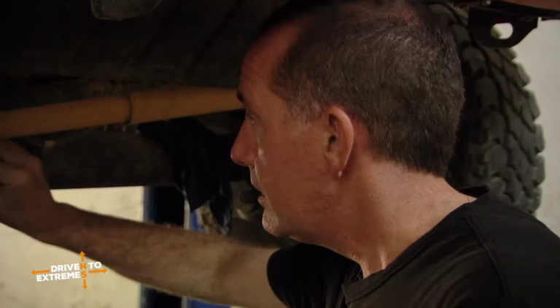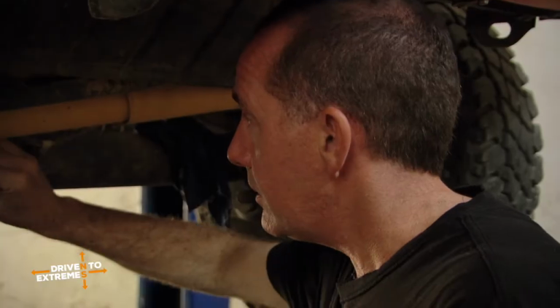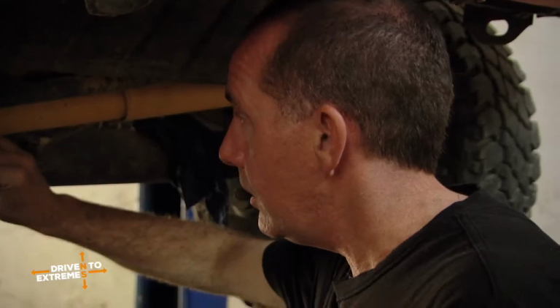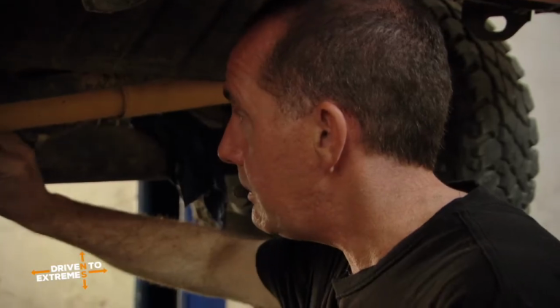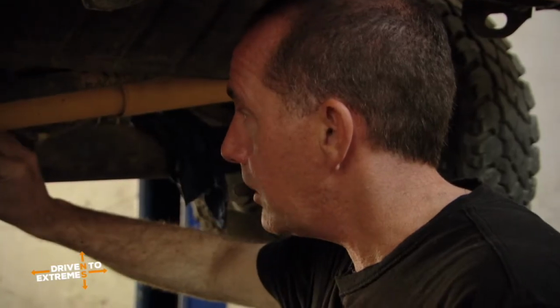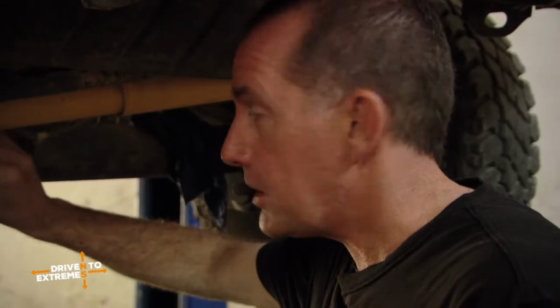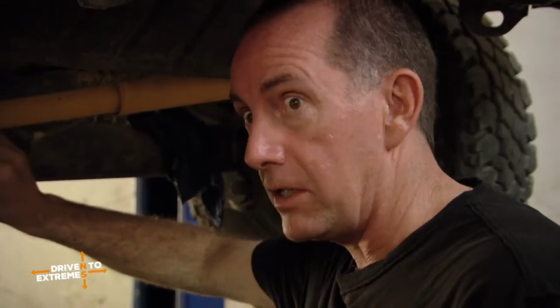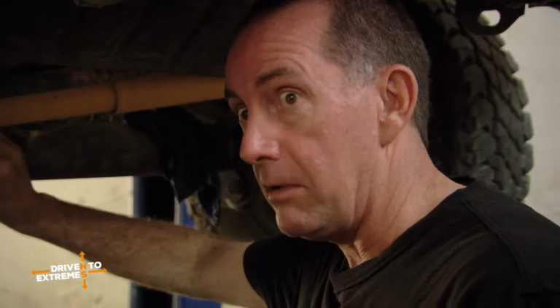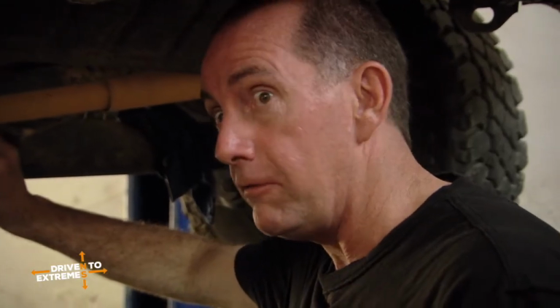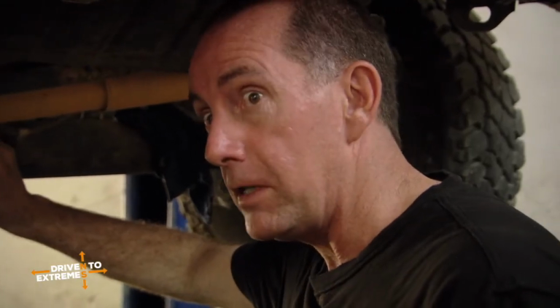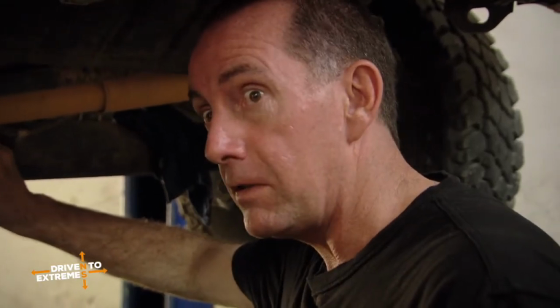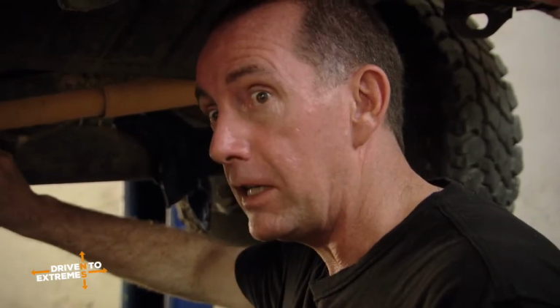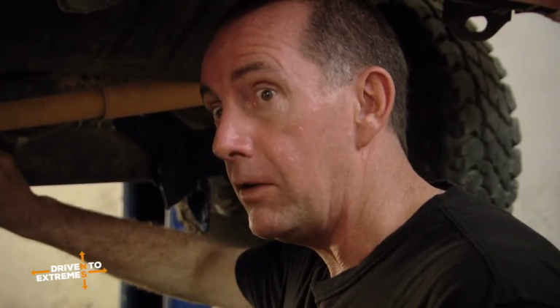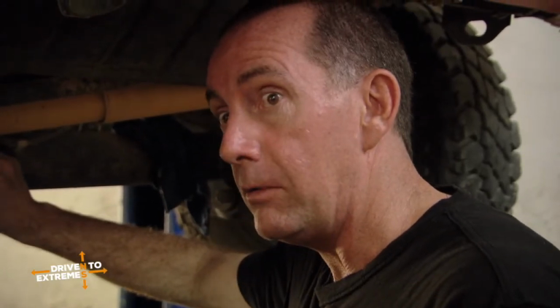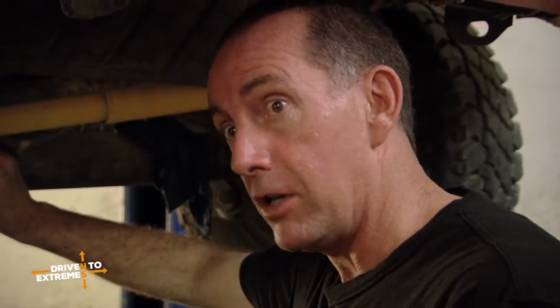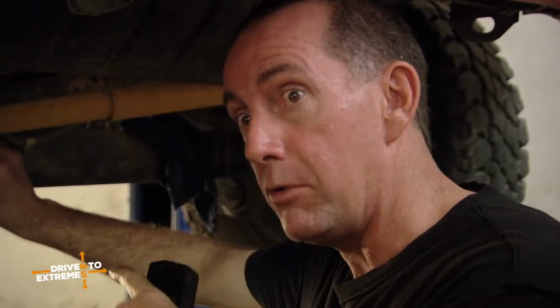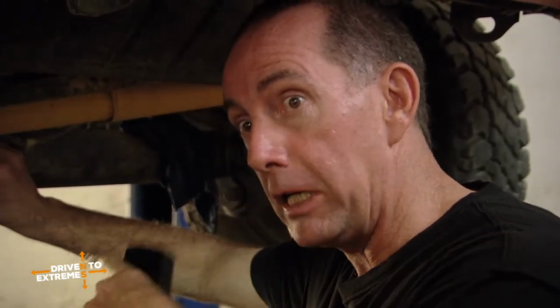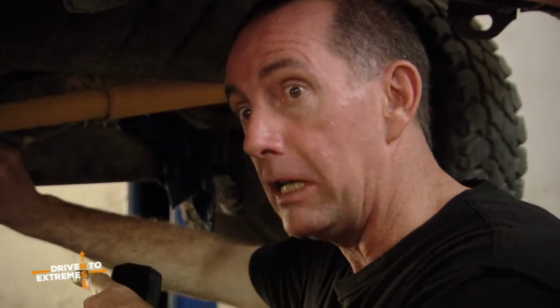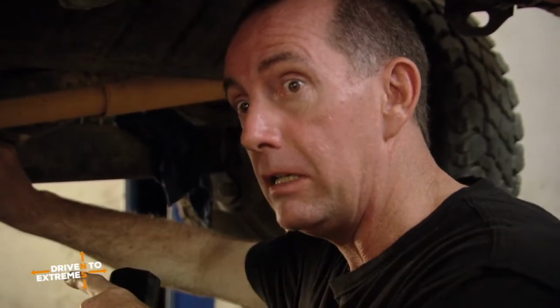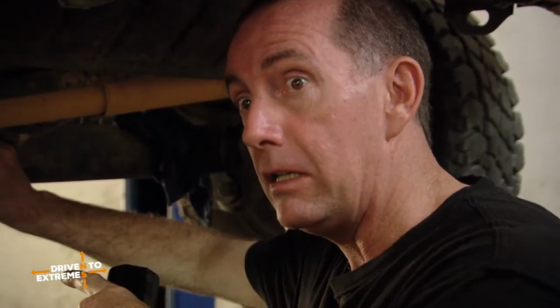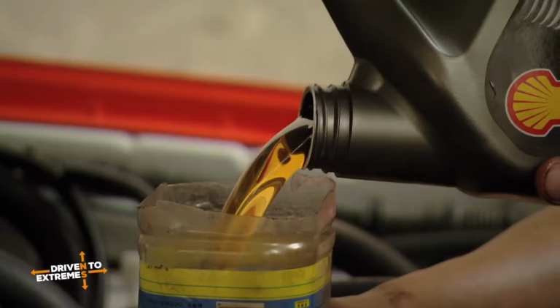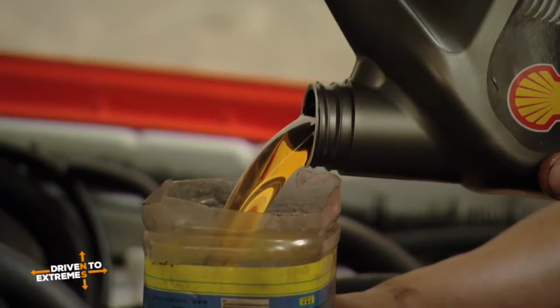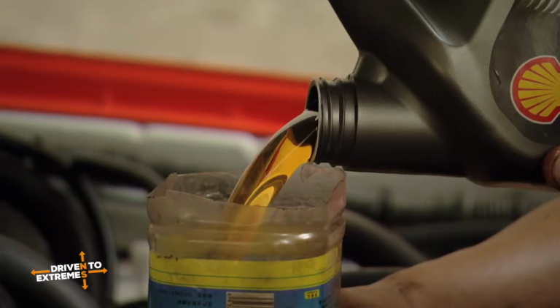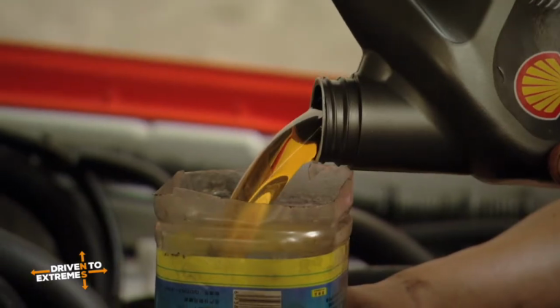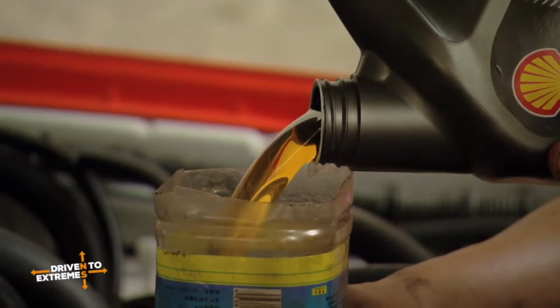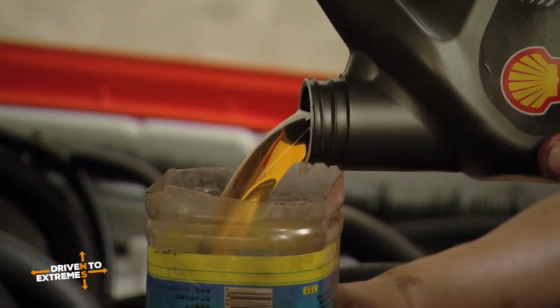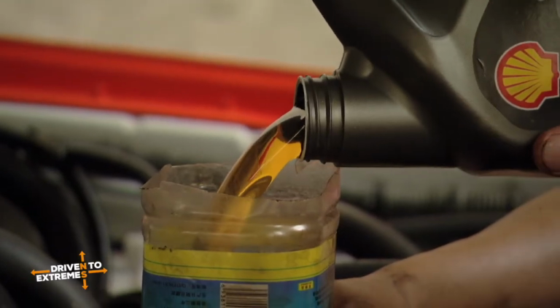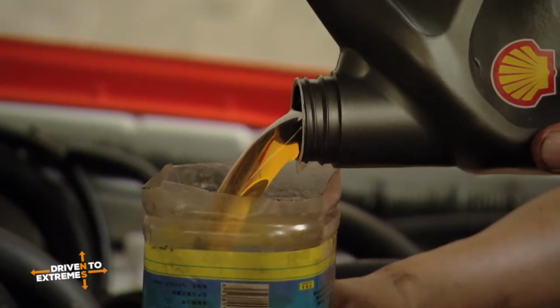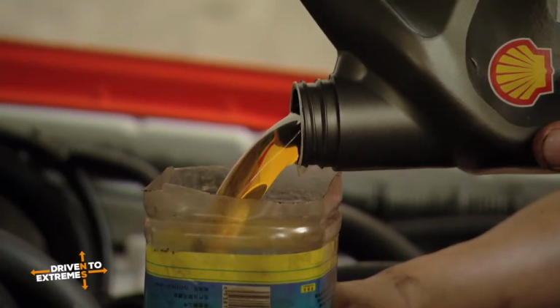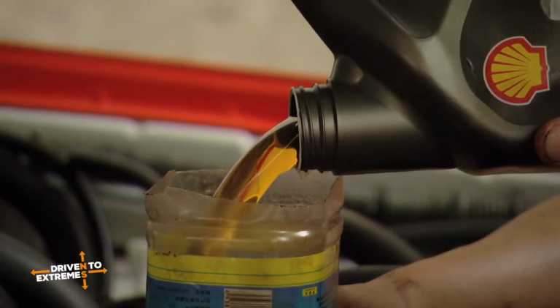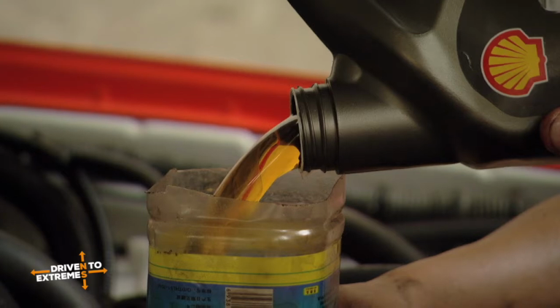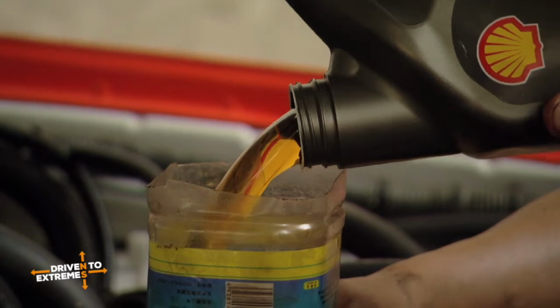The oil we've got here is going to be a fully synthetic oil, which I'm putting in to make sure that we get that protection.